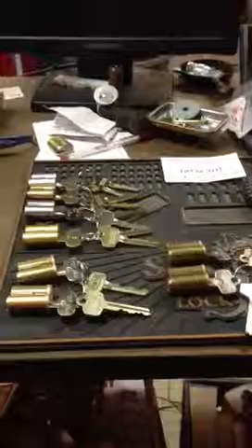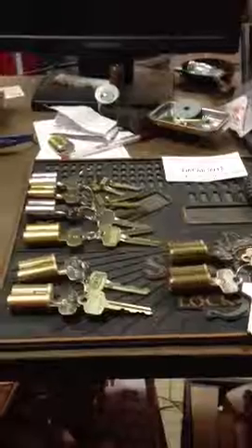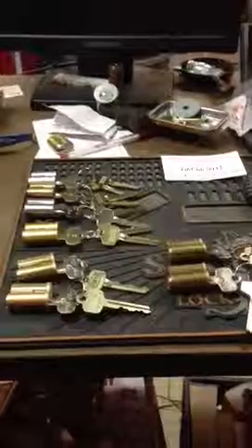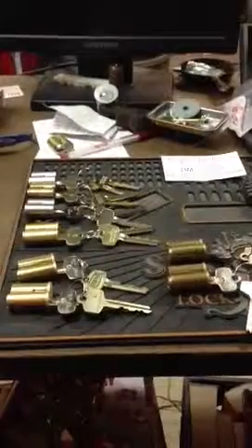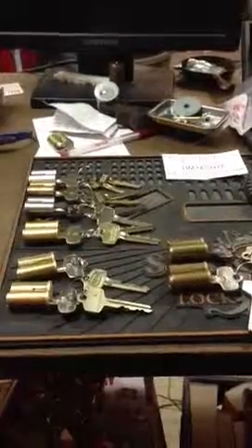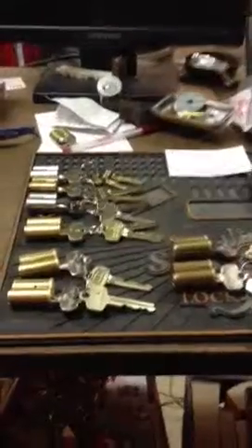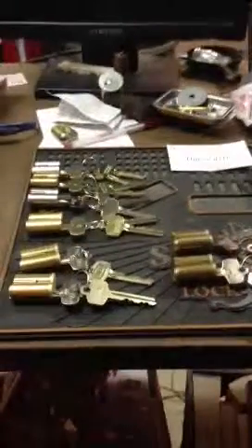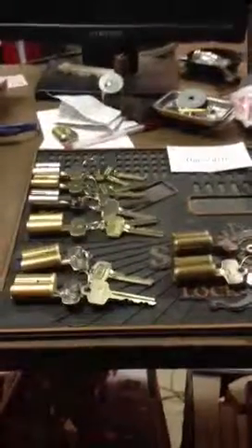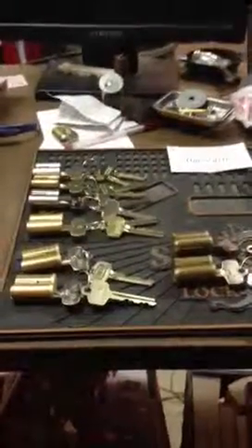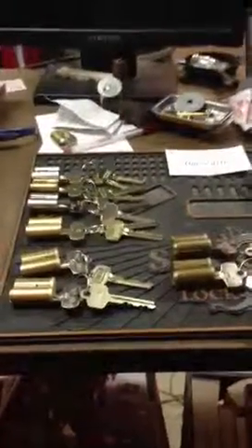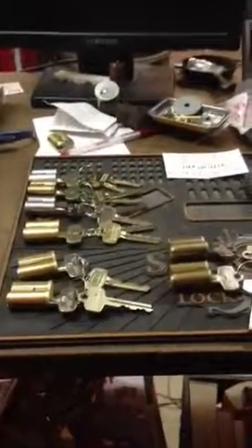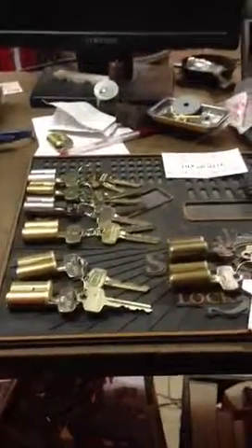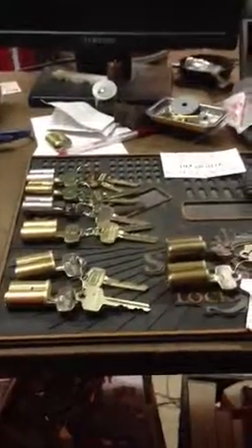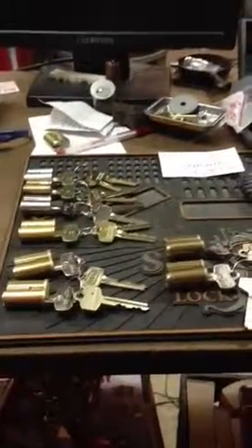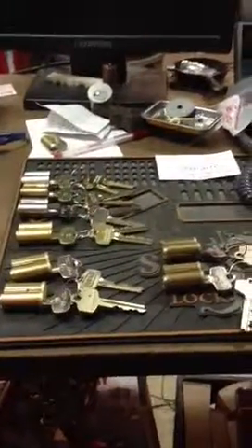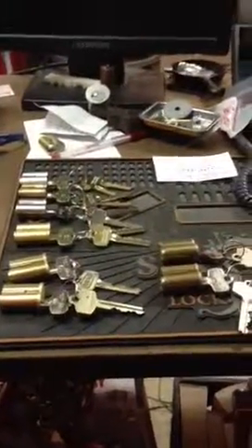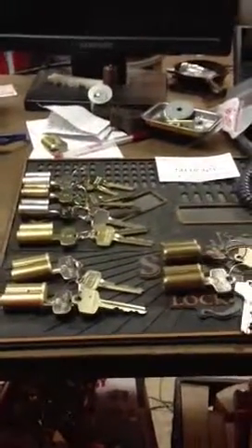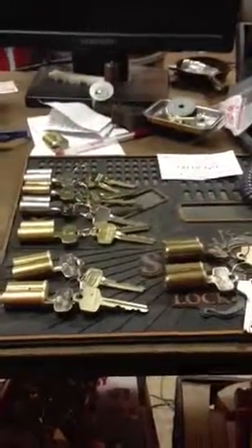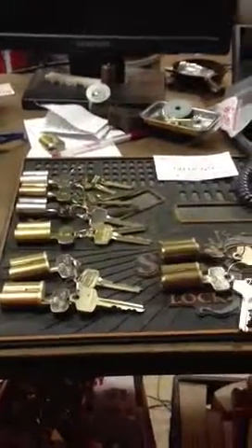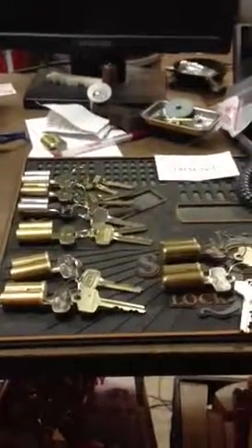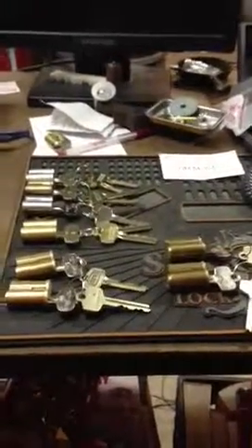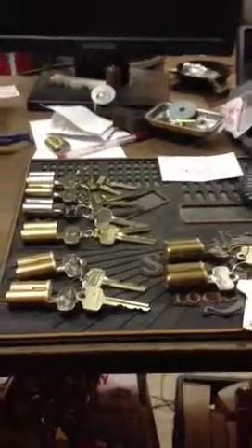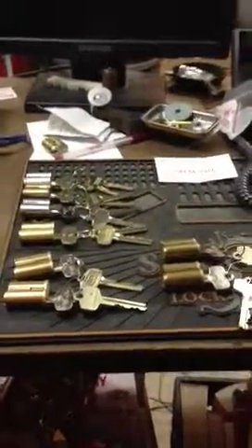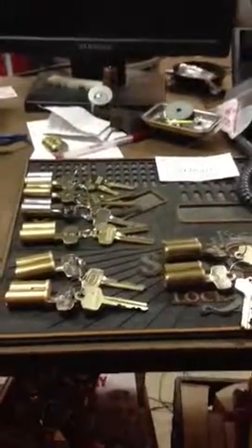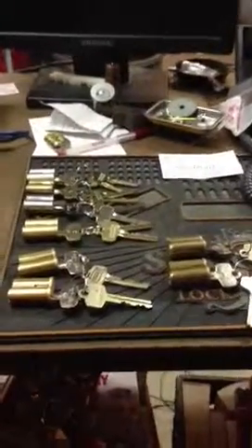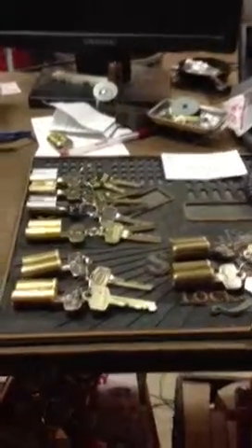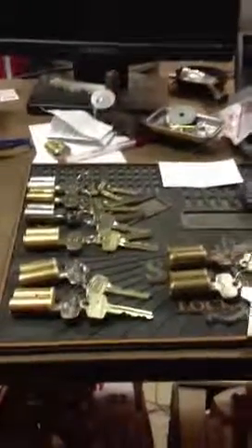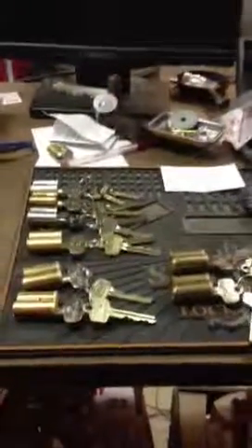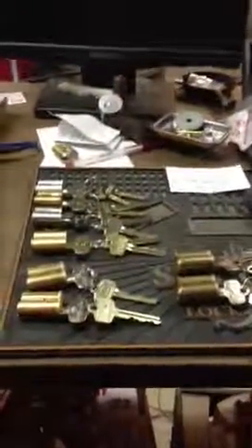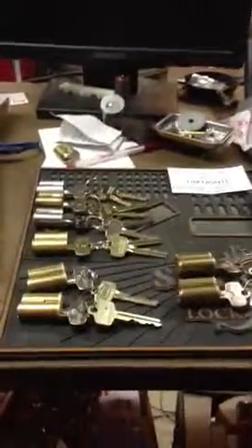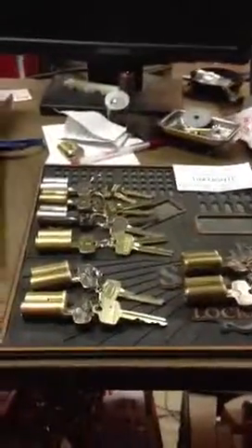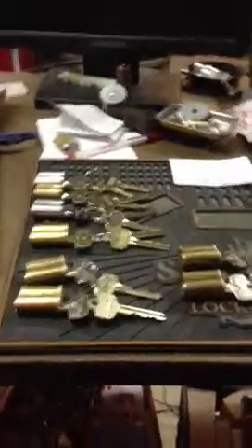Alright guys, another quick update. Got a box of cores back from a guy in California.